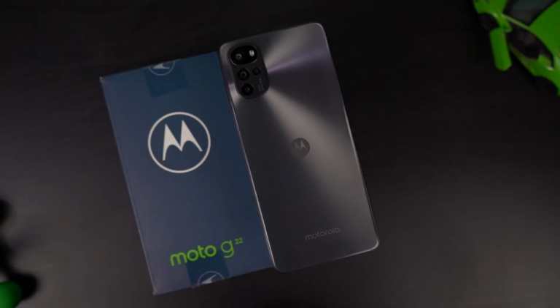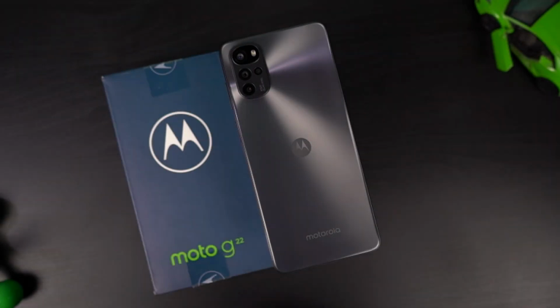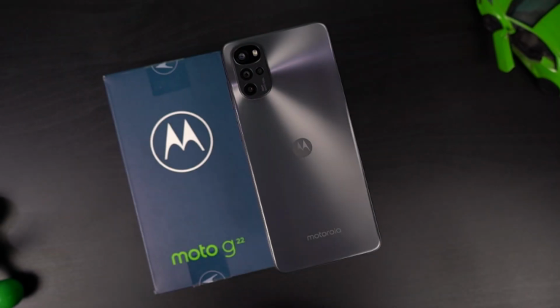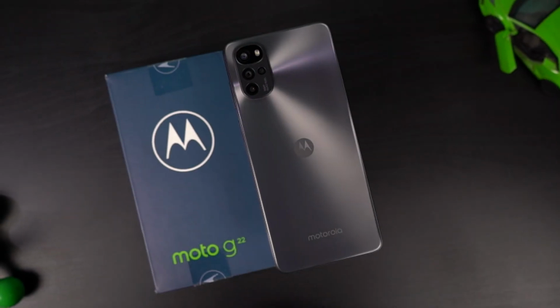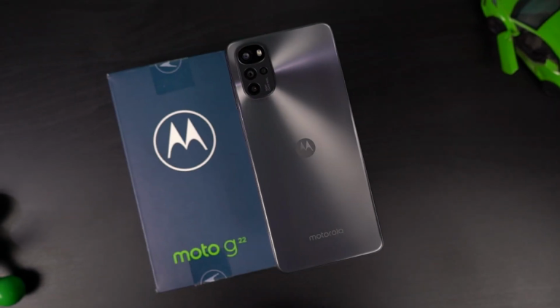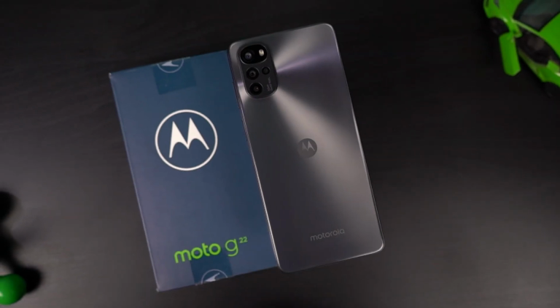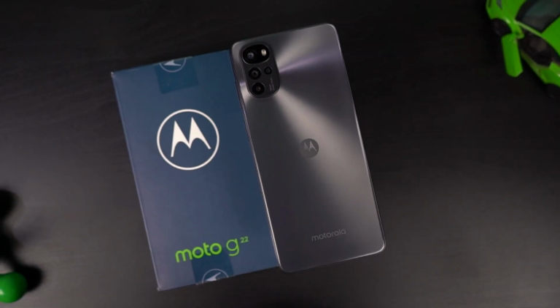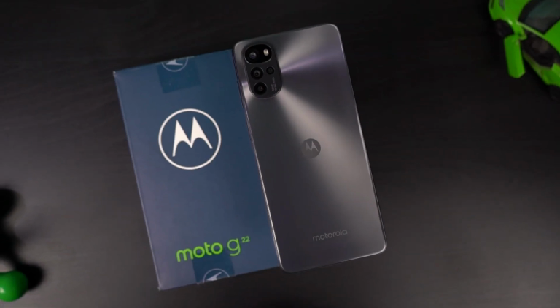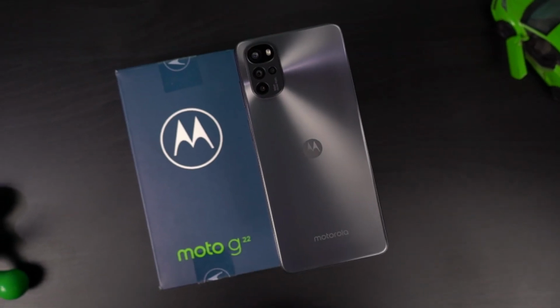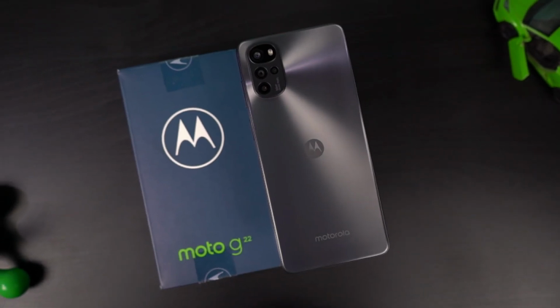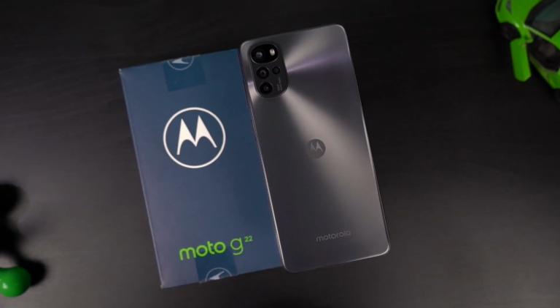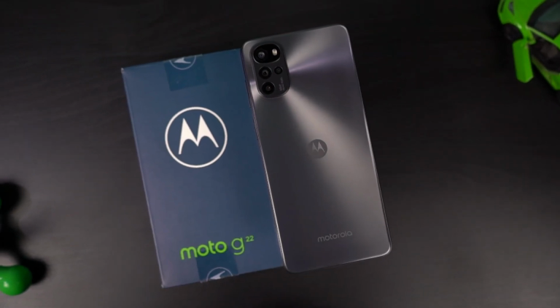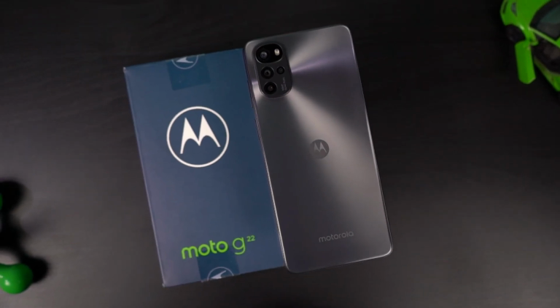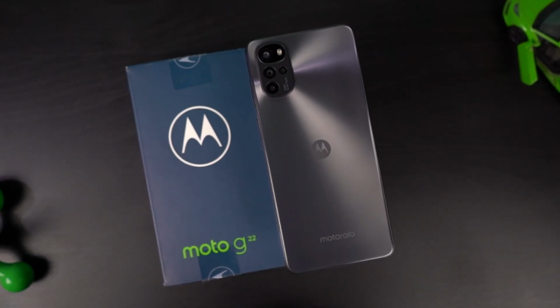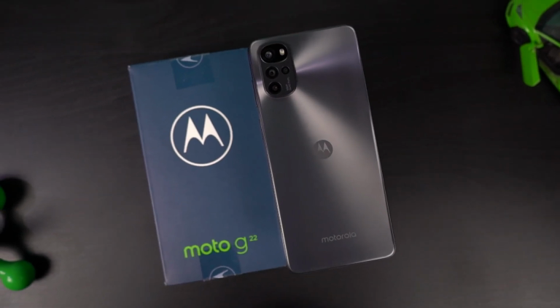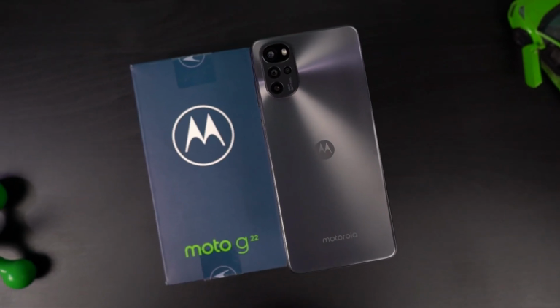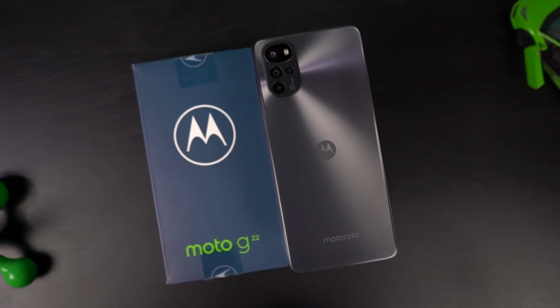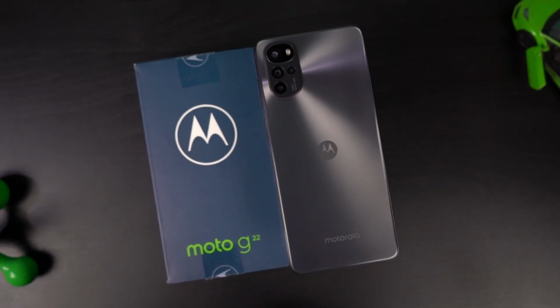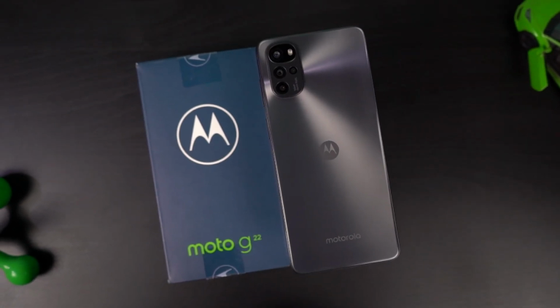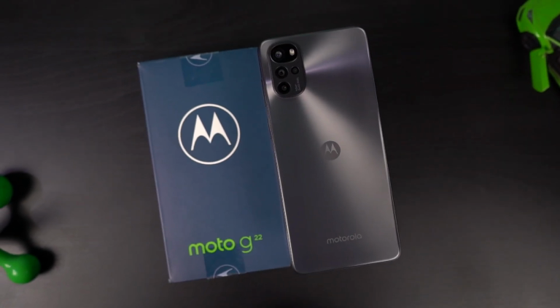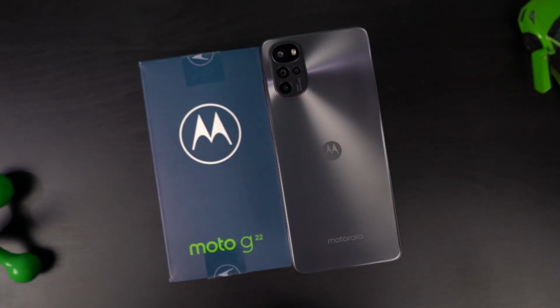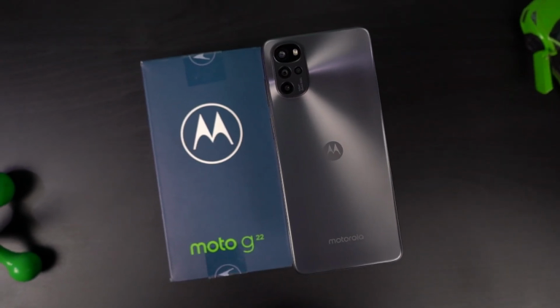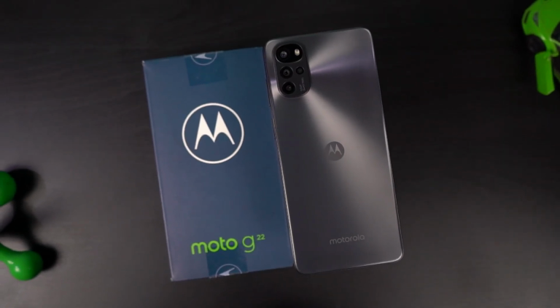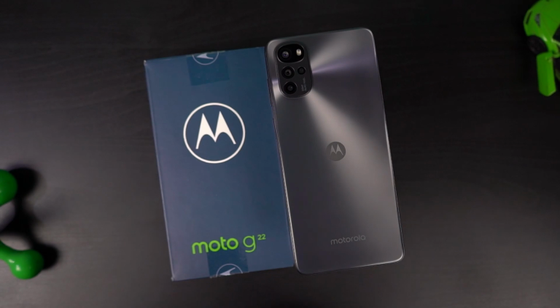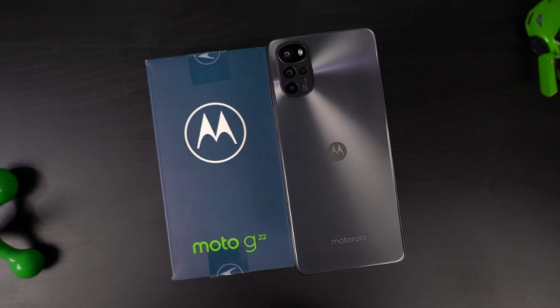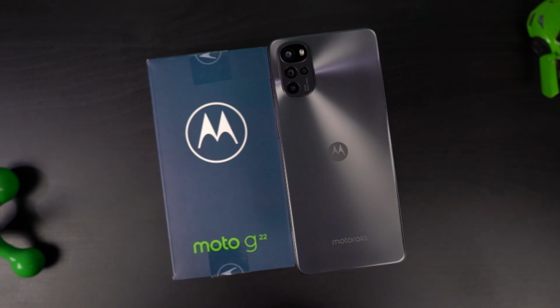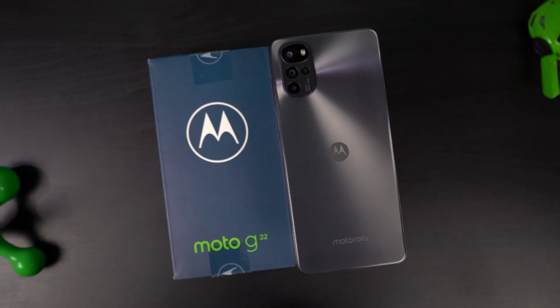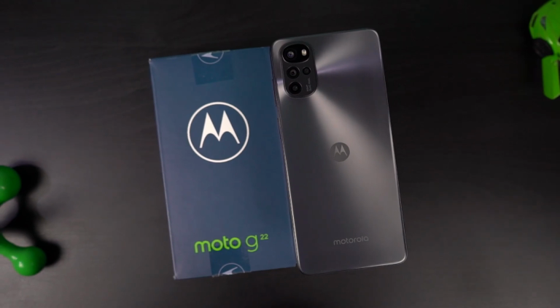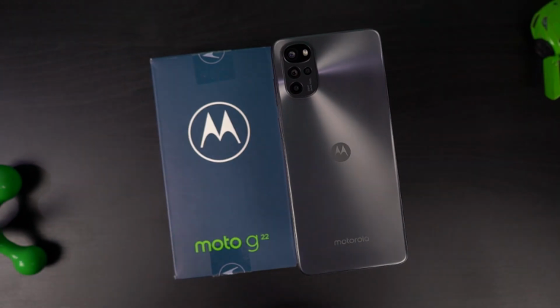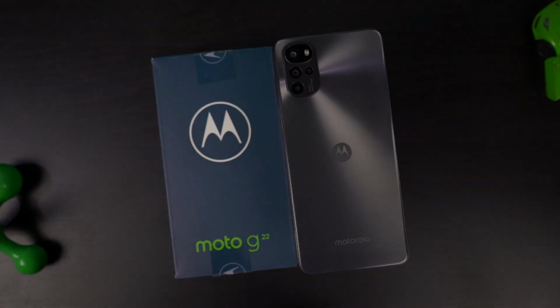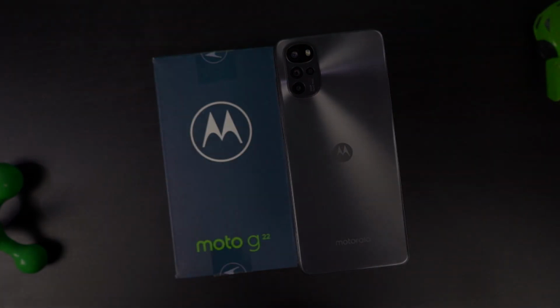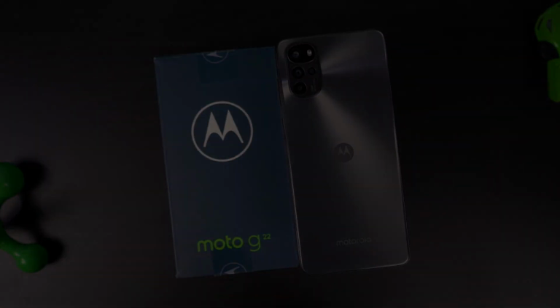Hi there guys, I'm Nikhil from GradyTech and this is the unboxing and a quick hands-on review of the Moto G22.